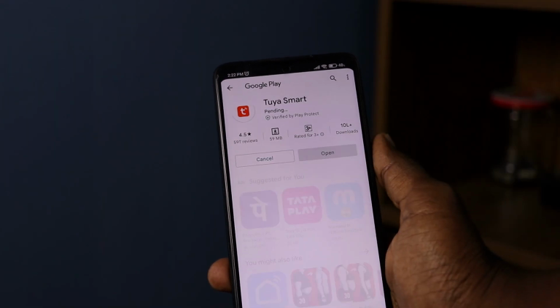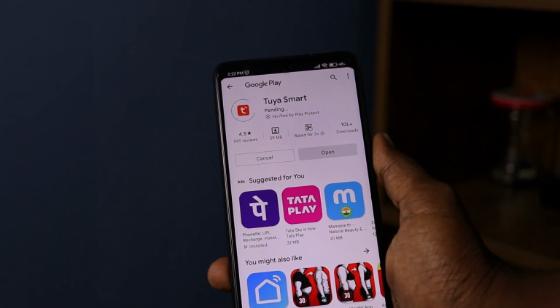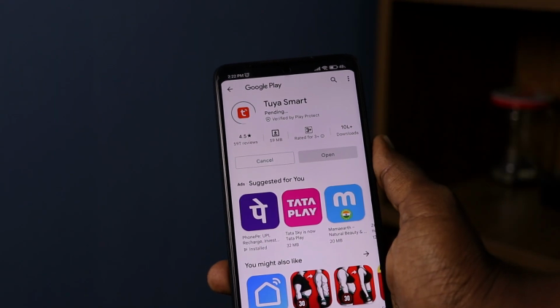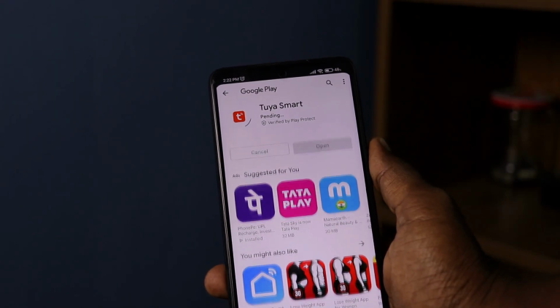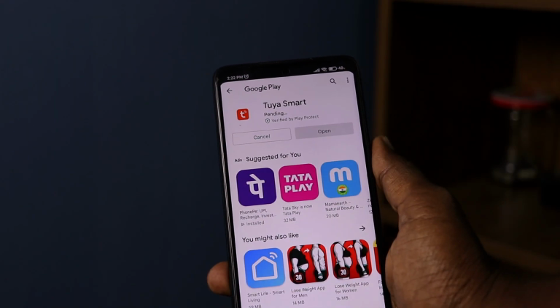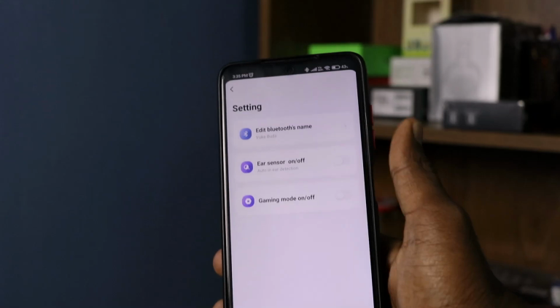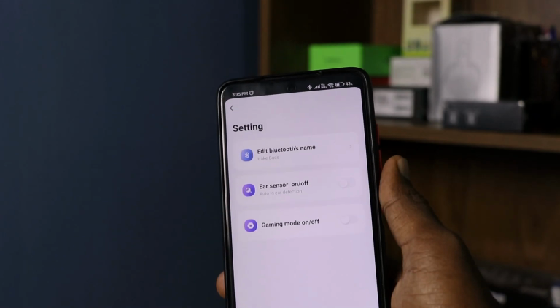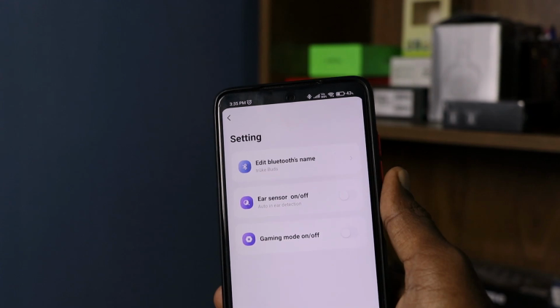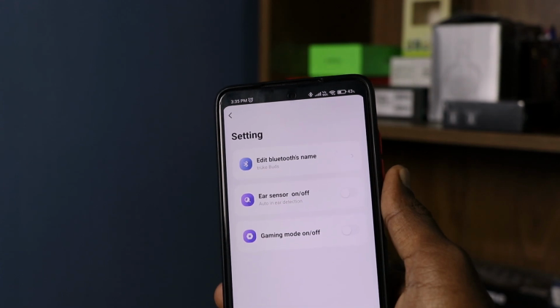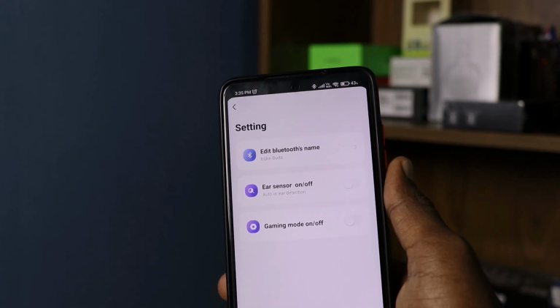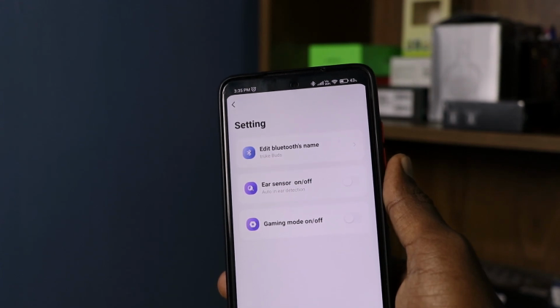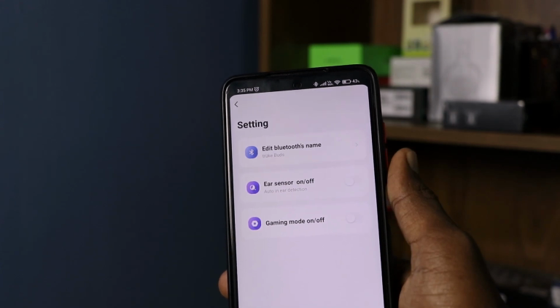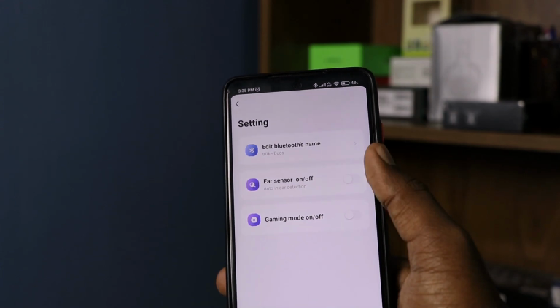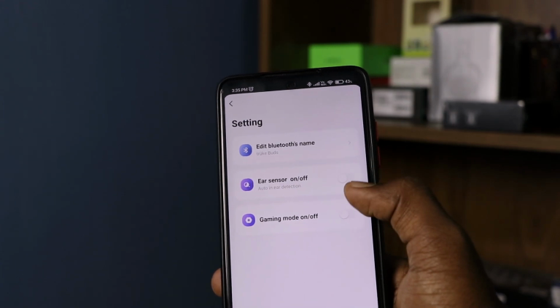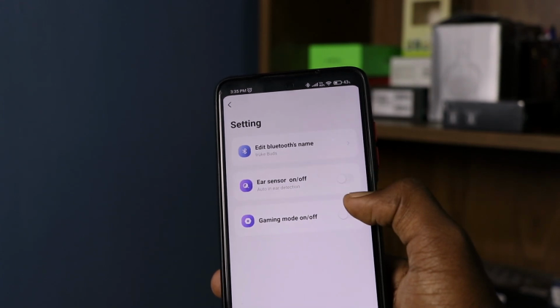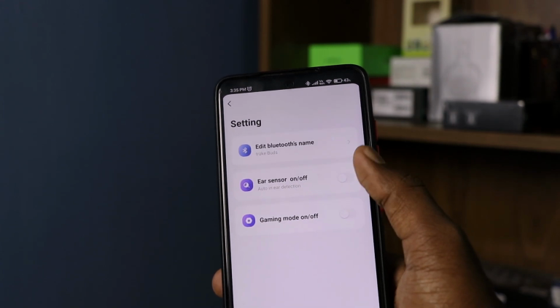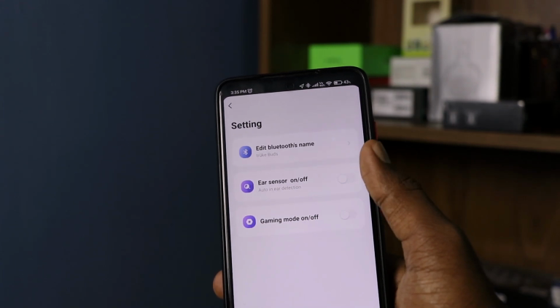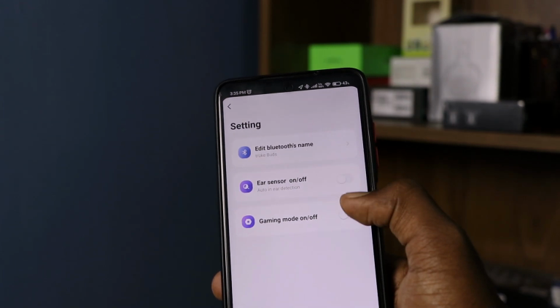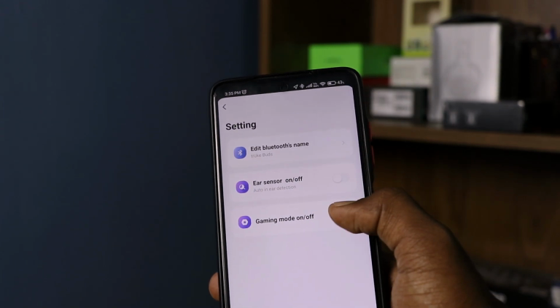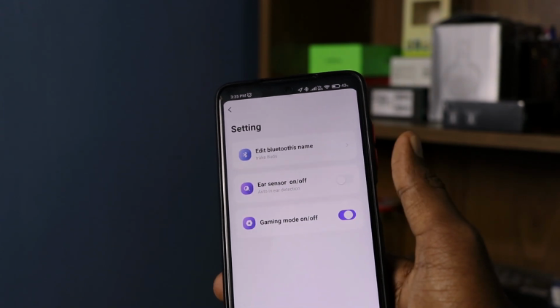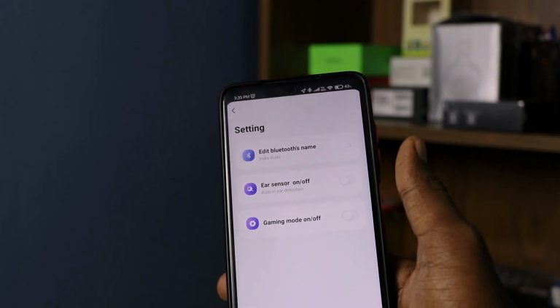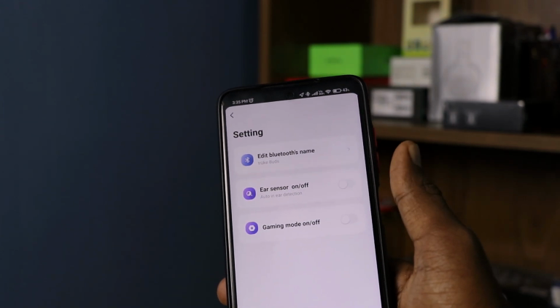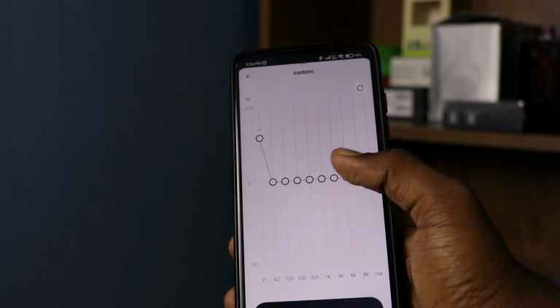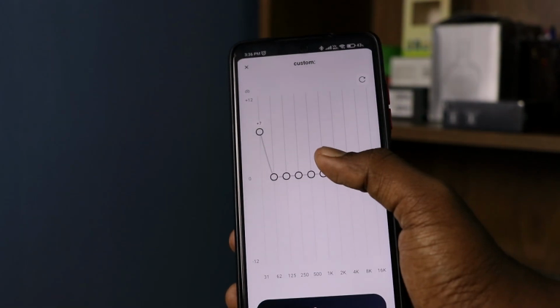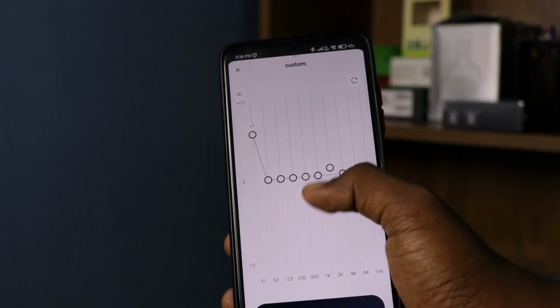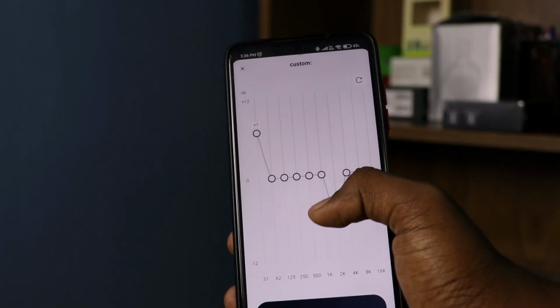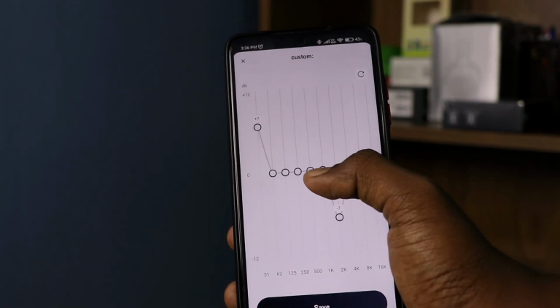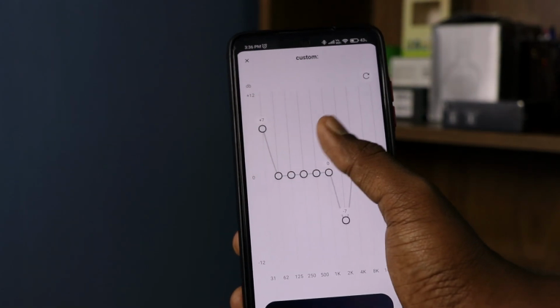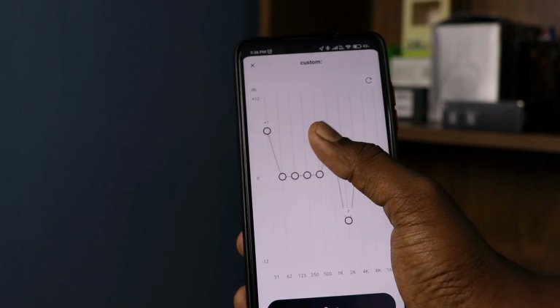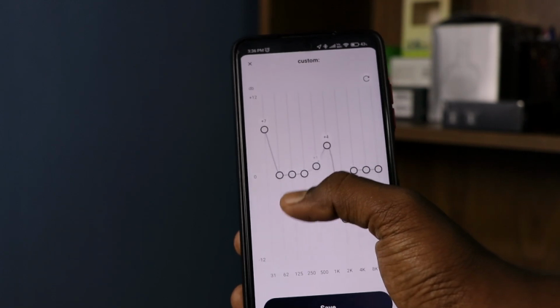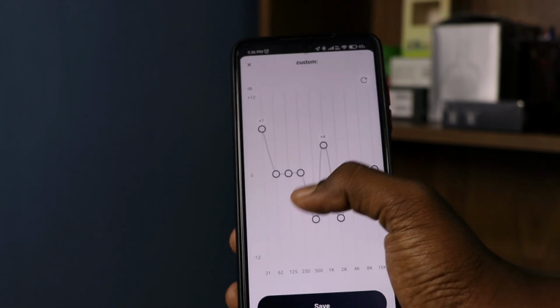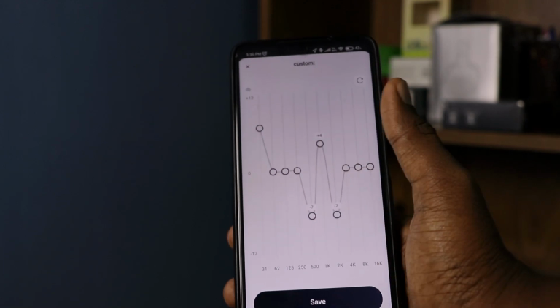If you use the earbuds app, you can customize the Bluetooth name, configure sensors, and adjust the equalizers.